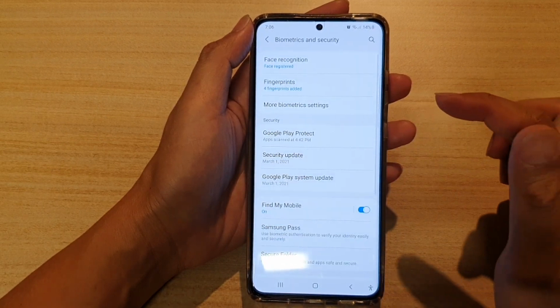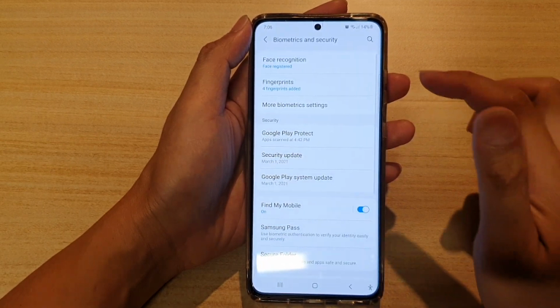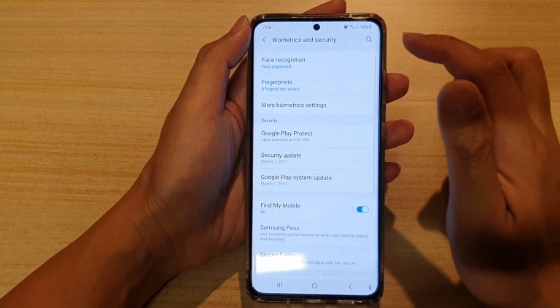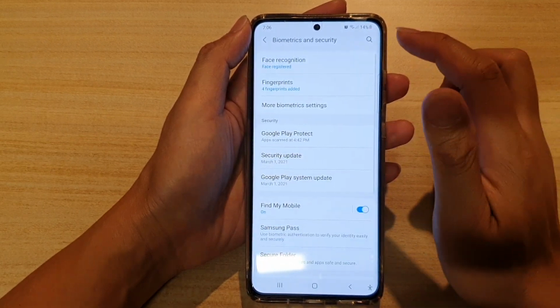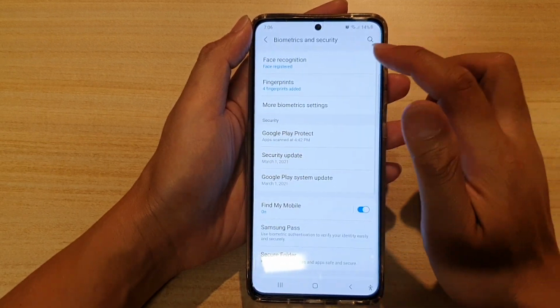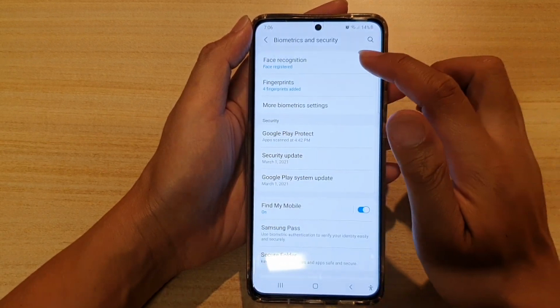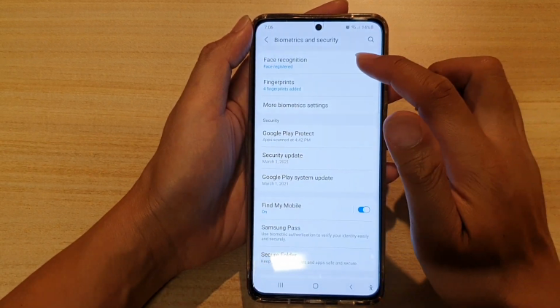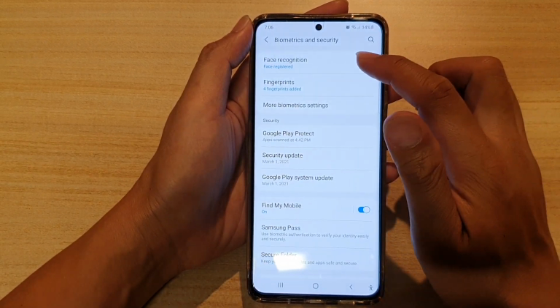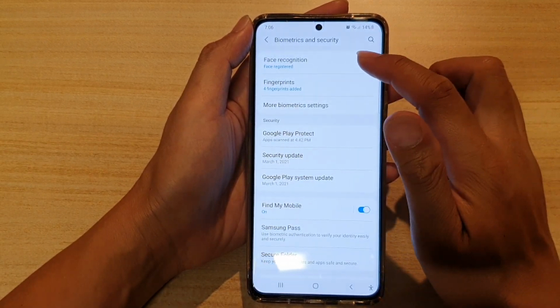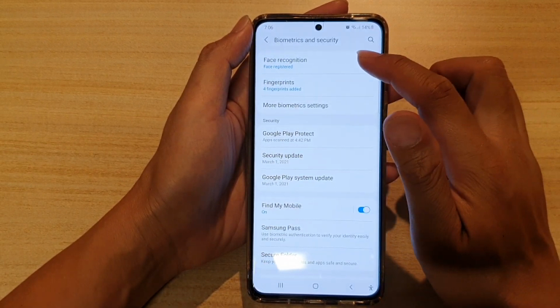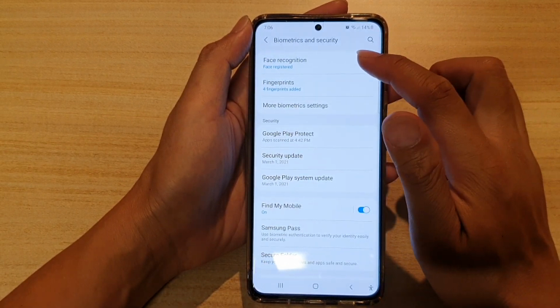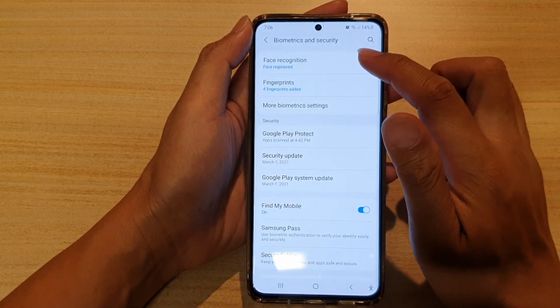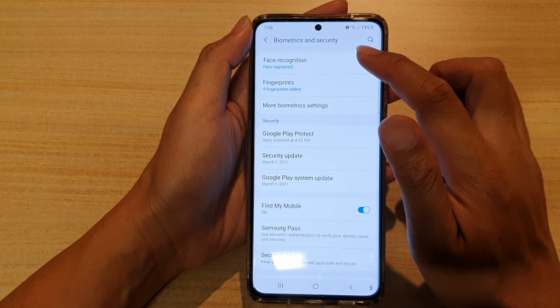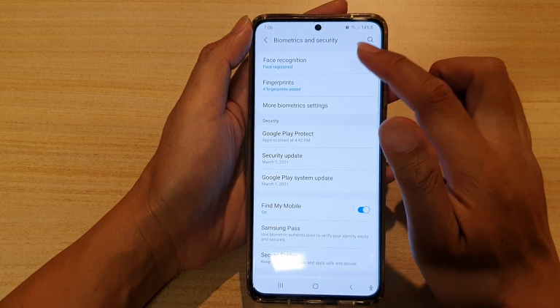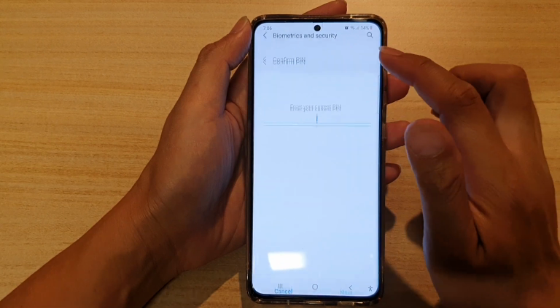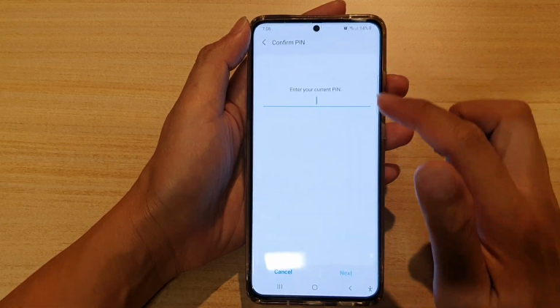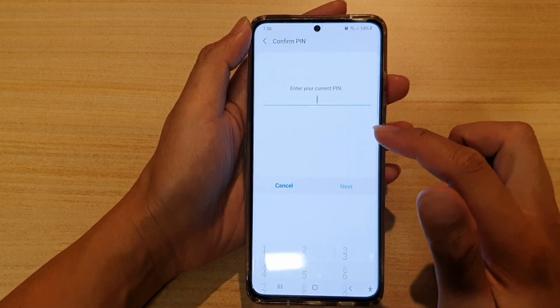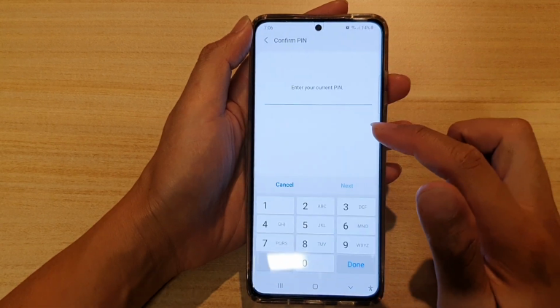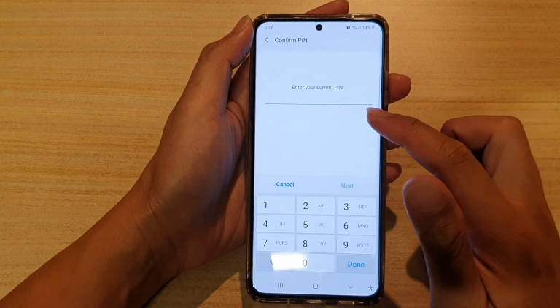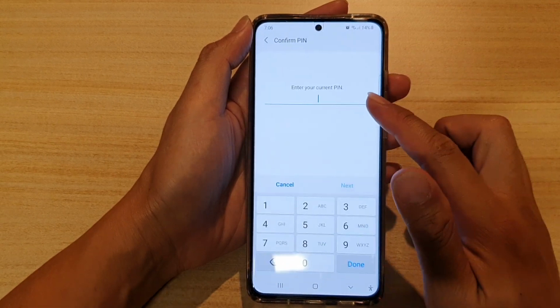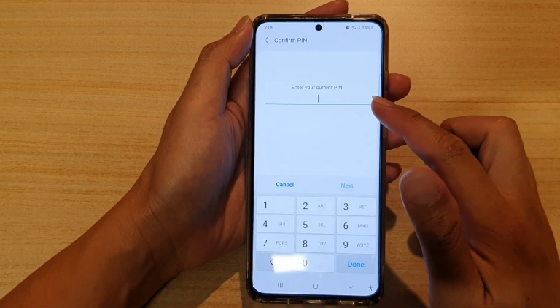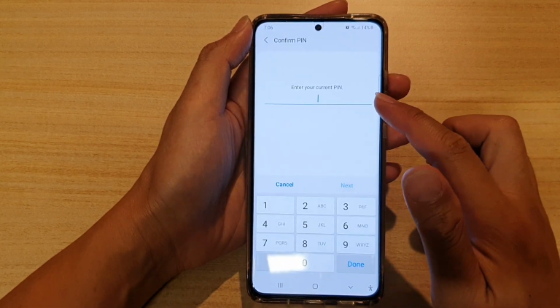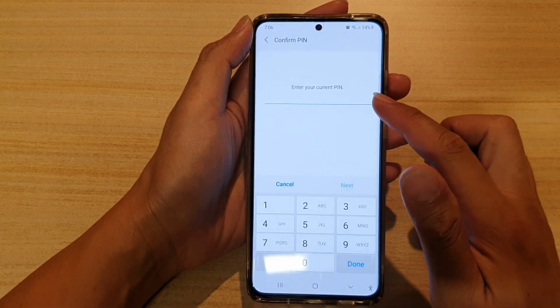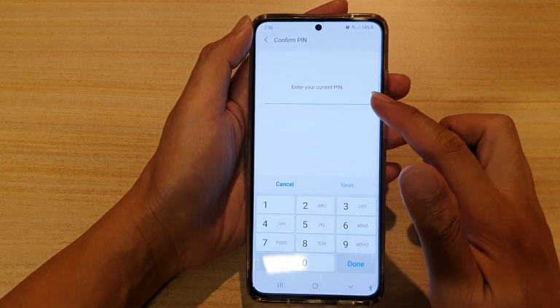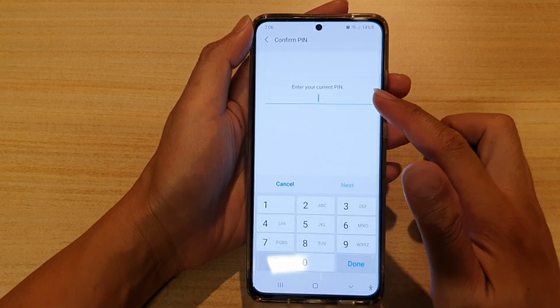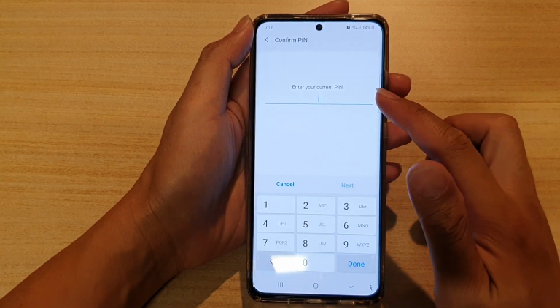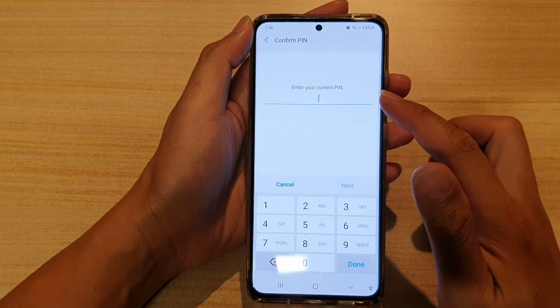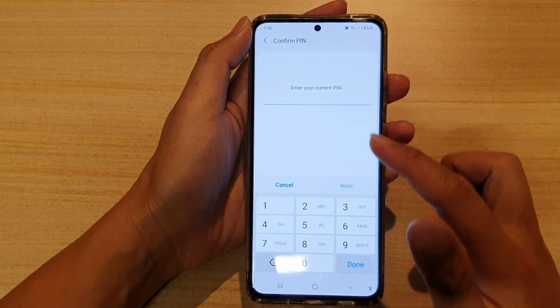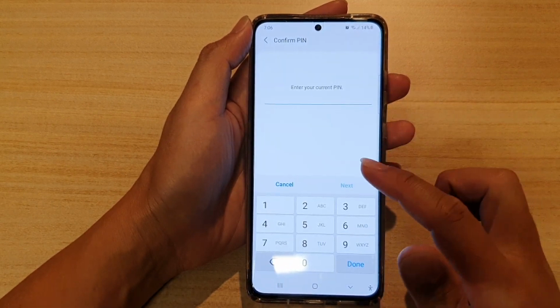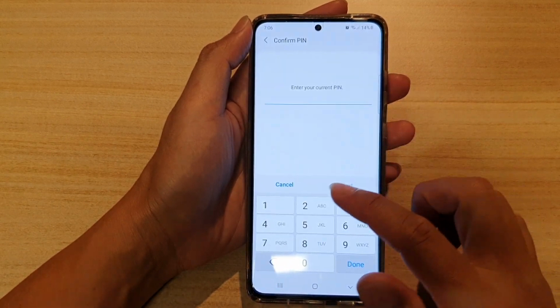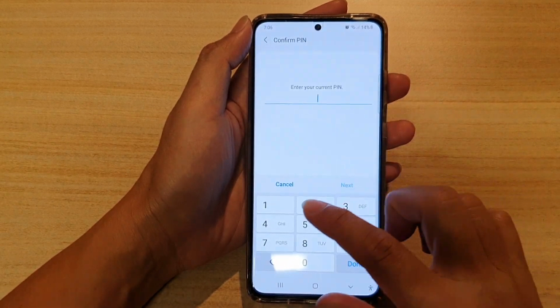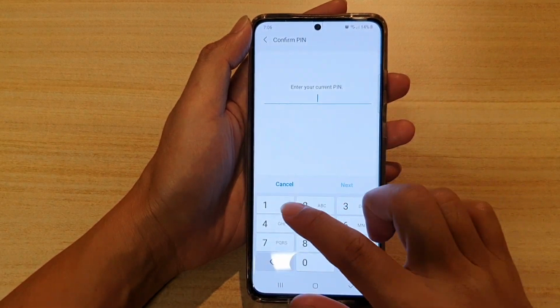Next, tap on Face Recognition. In here you will need to enter a PIN or a password.